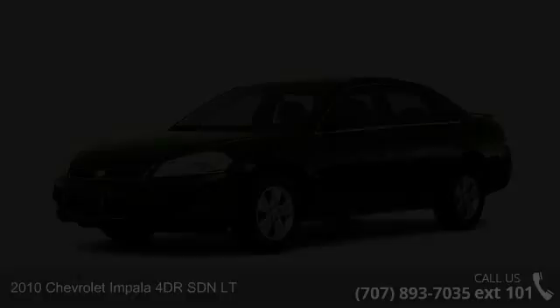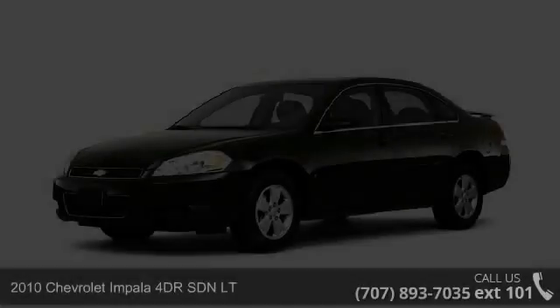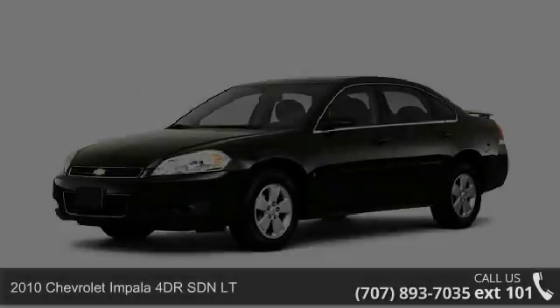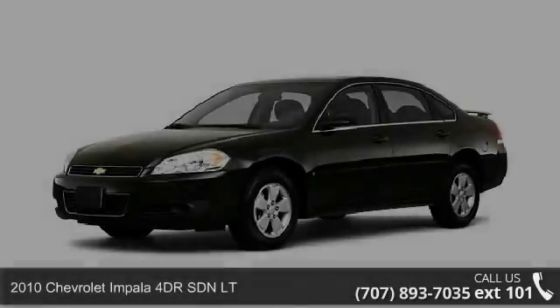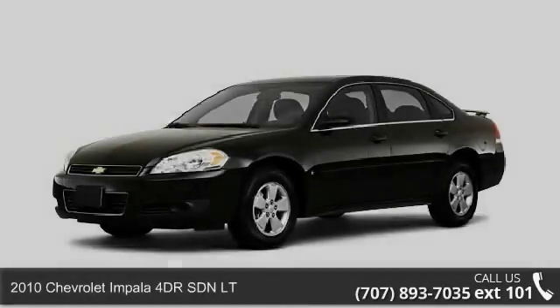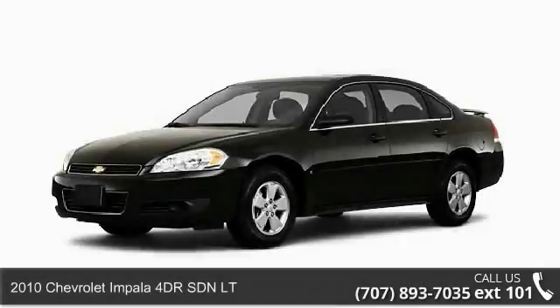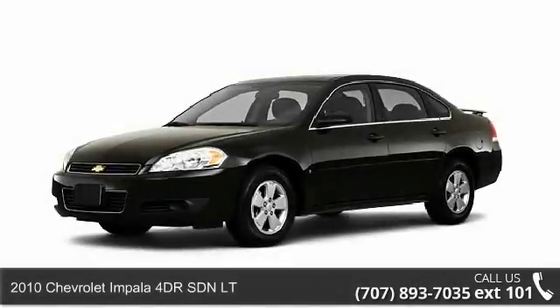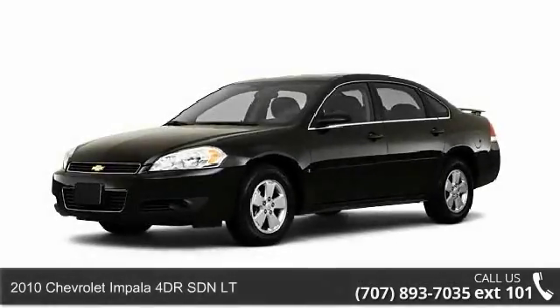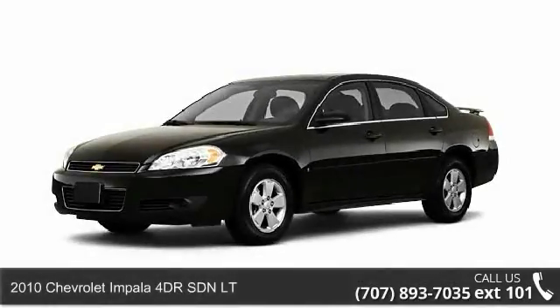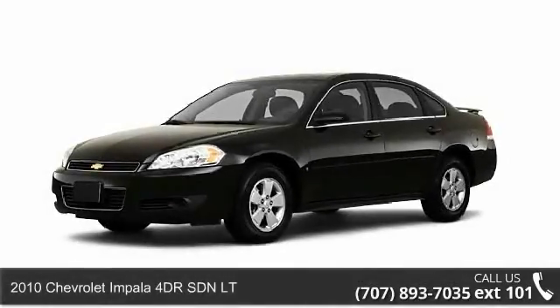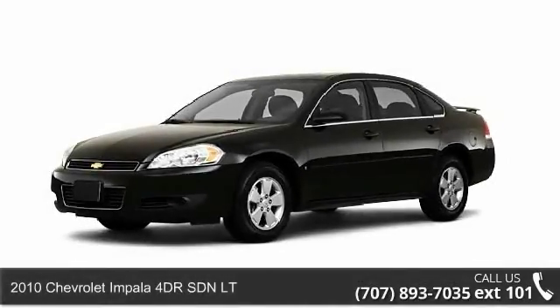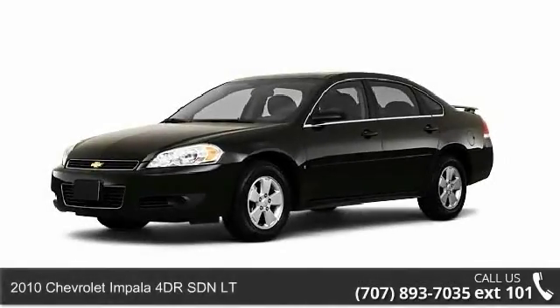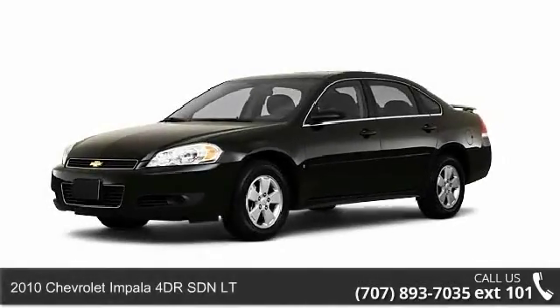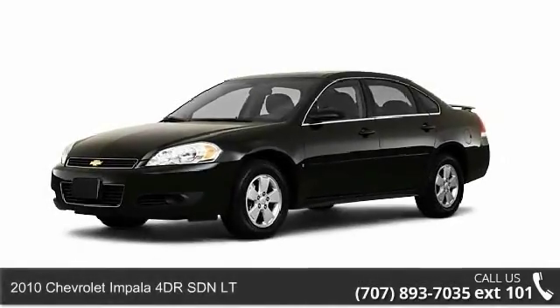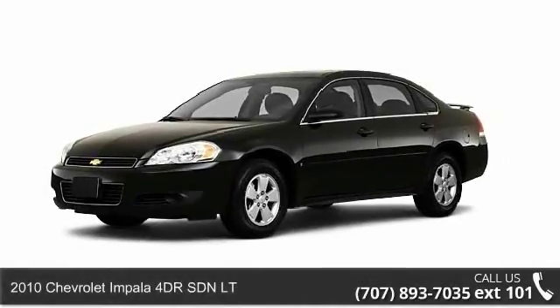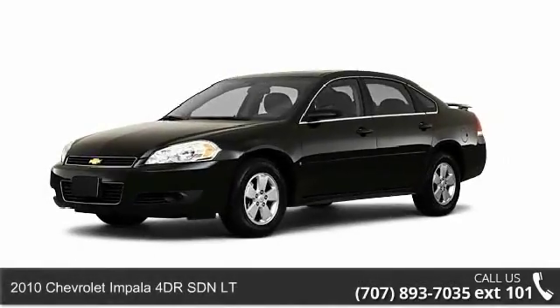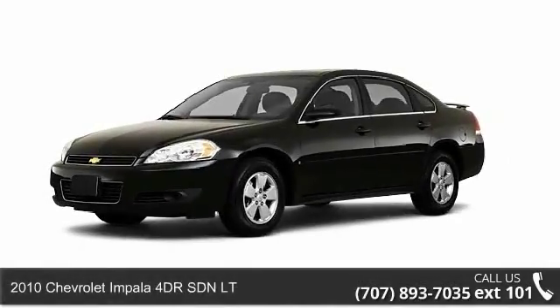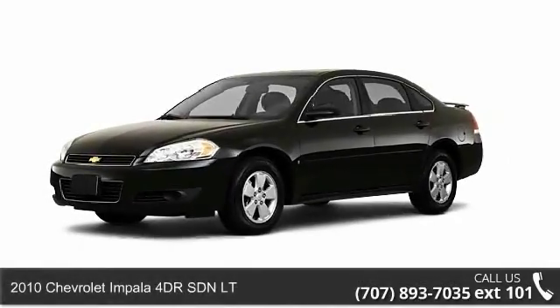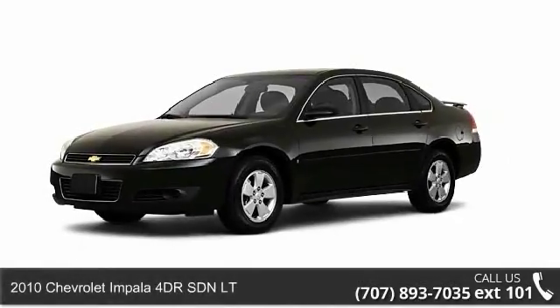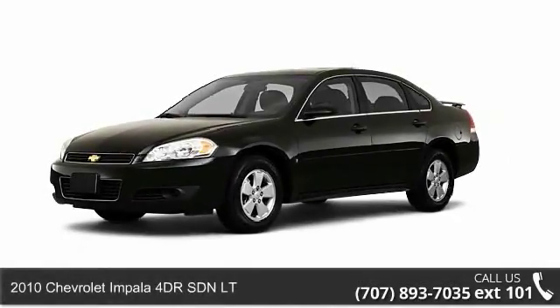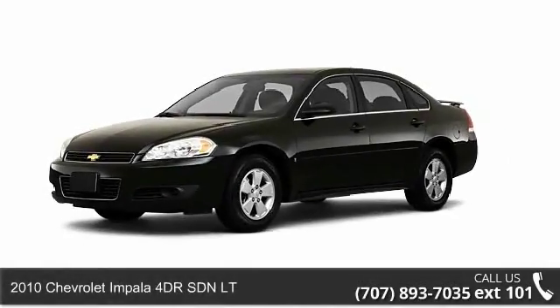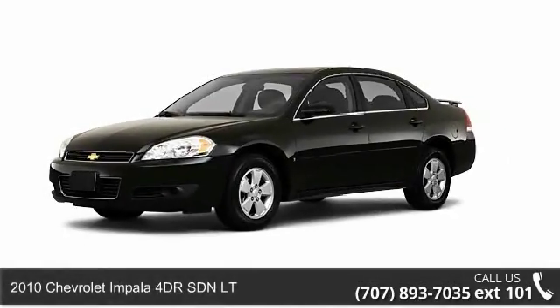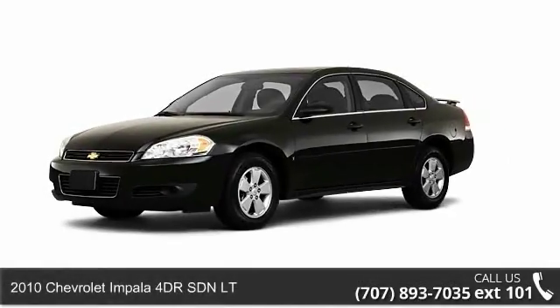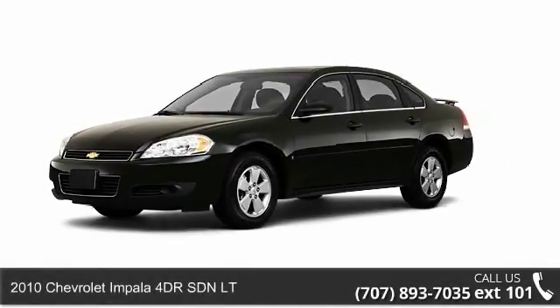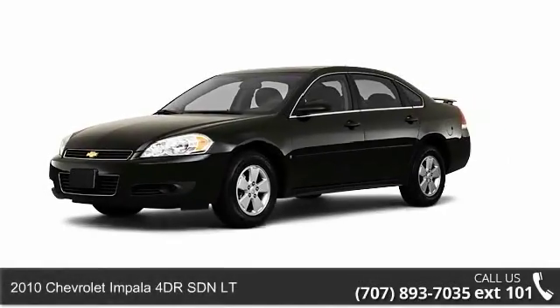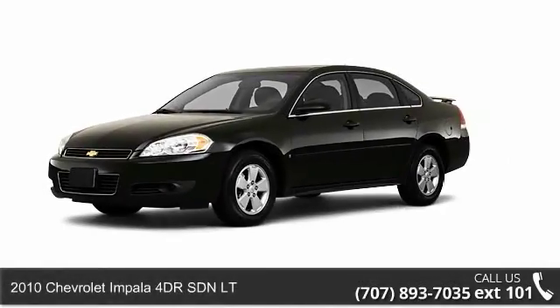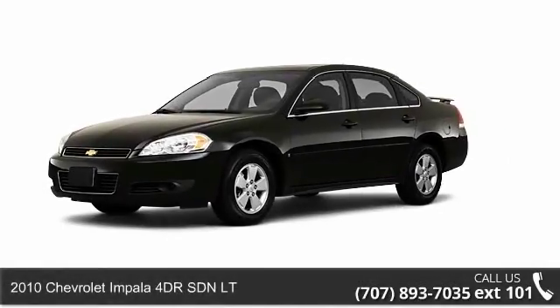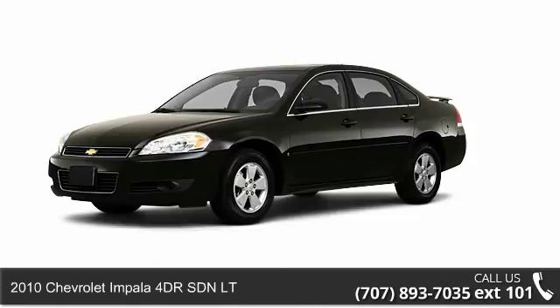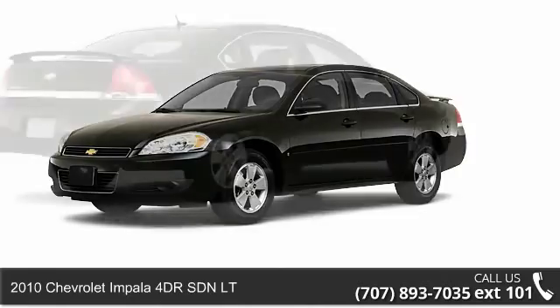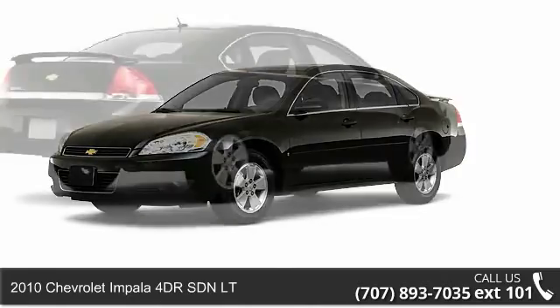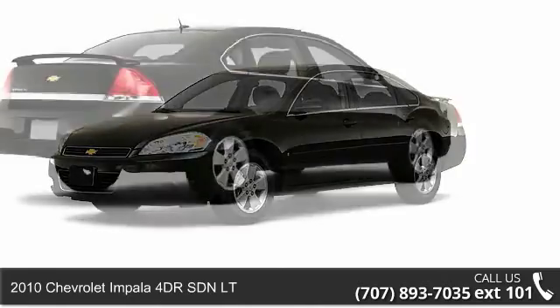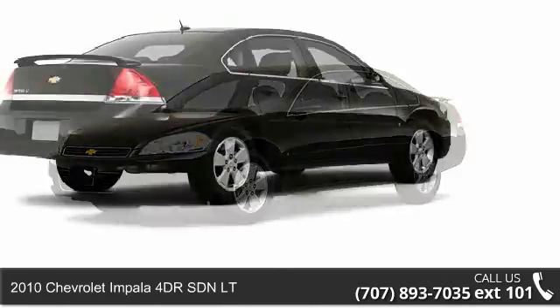Step into the 2010 Chevrolet Impala. This may be the set of wheels you've been looking for.